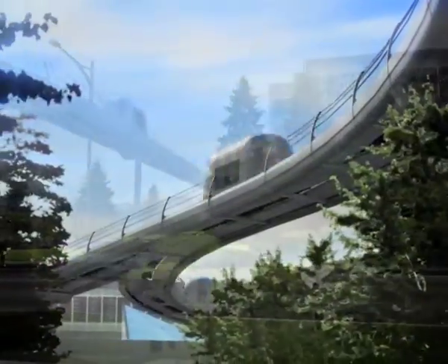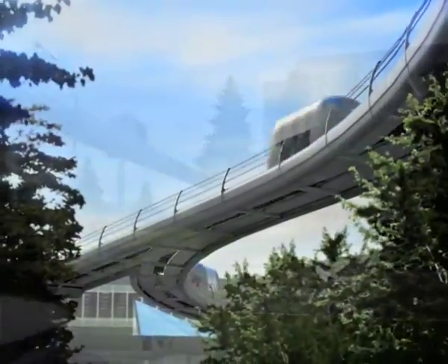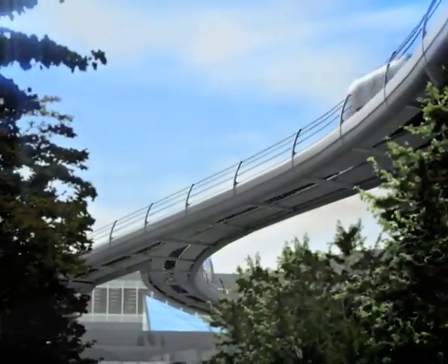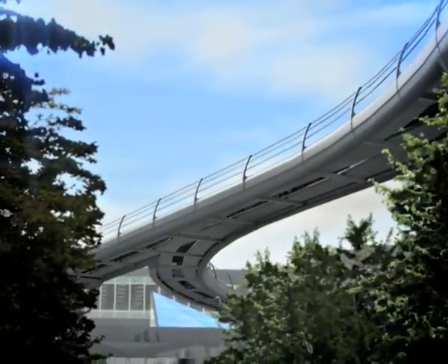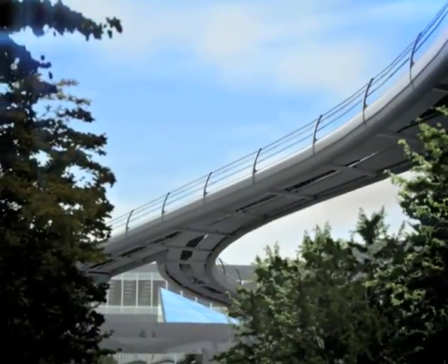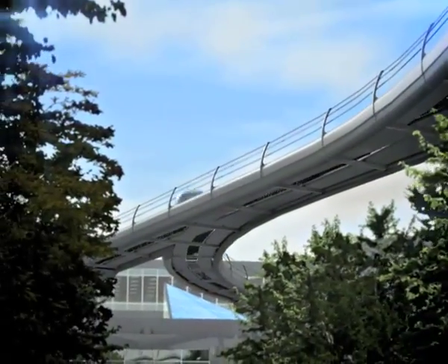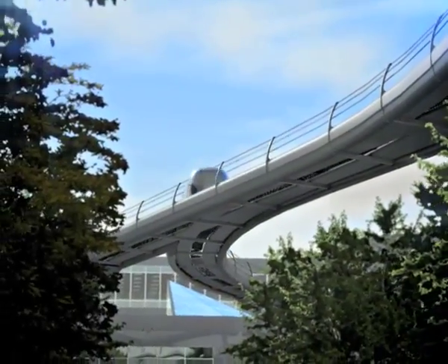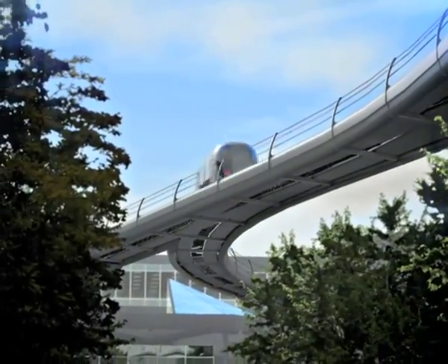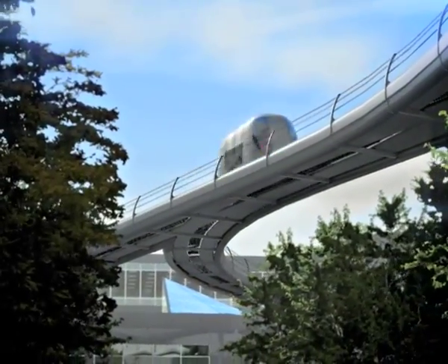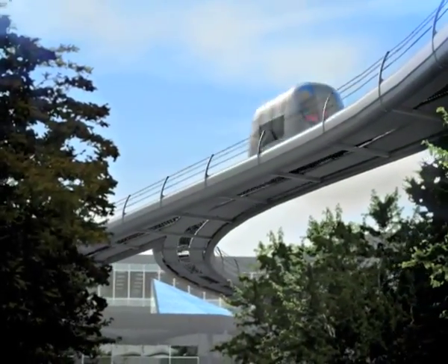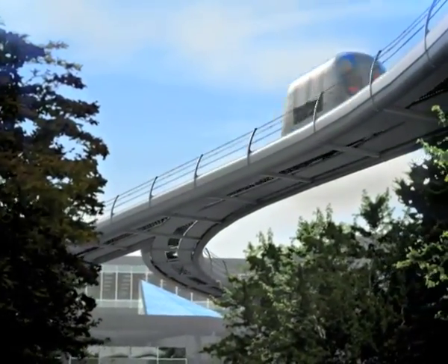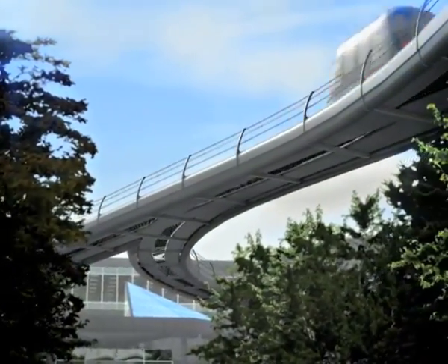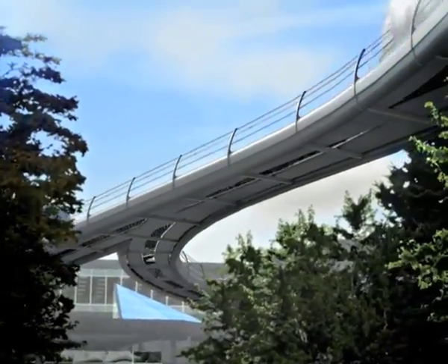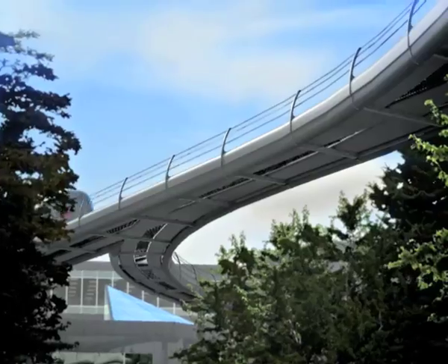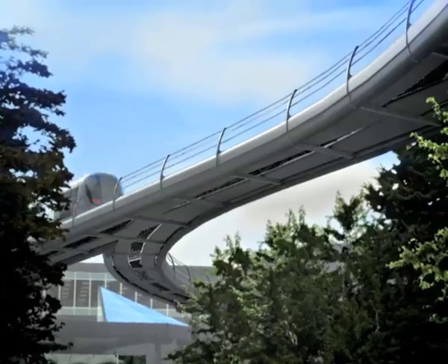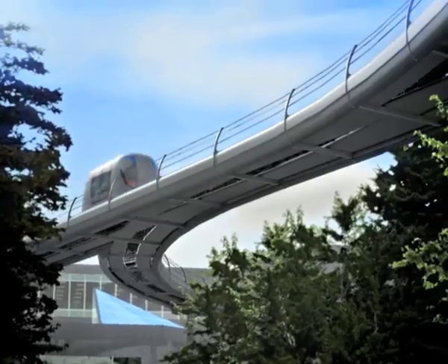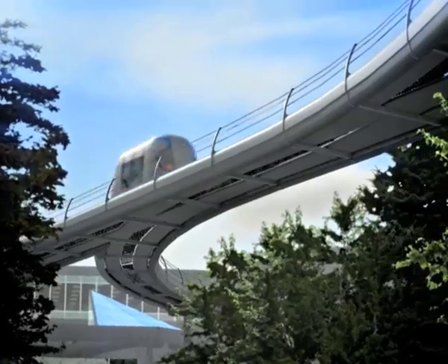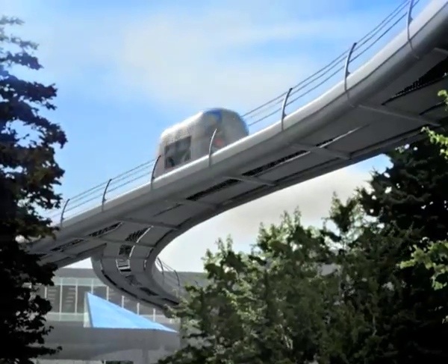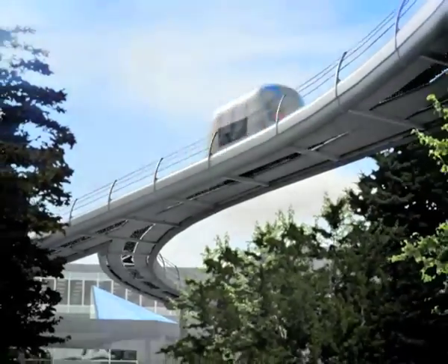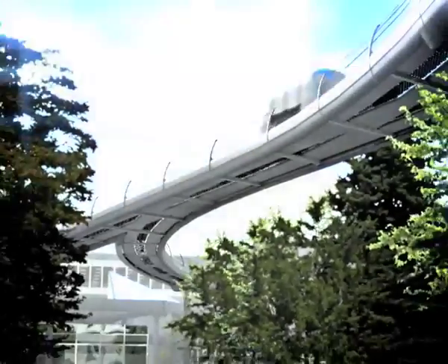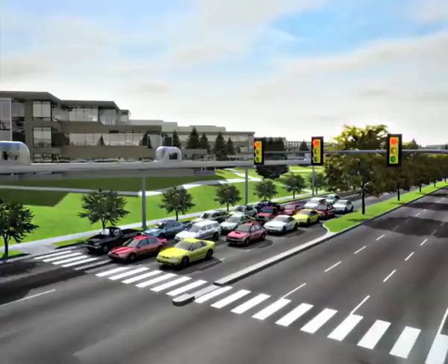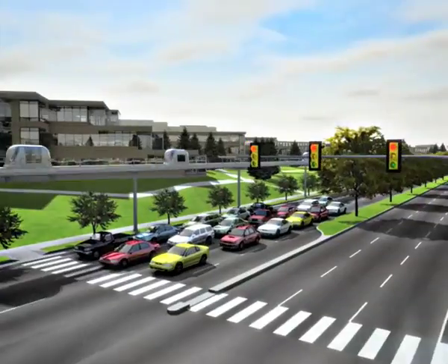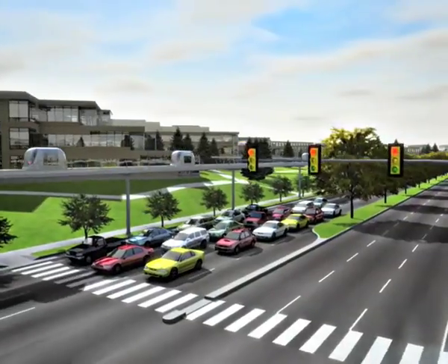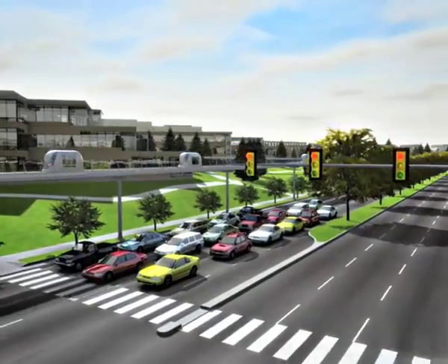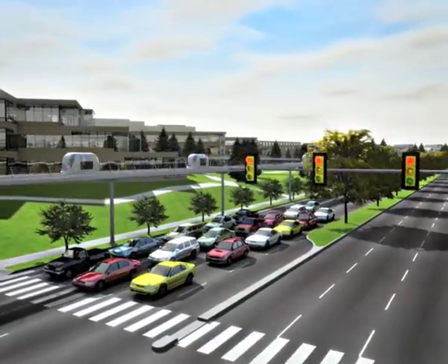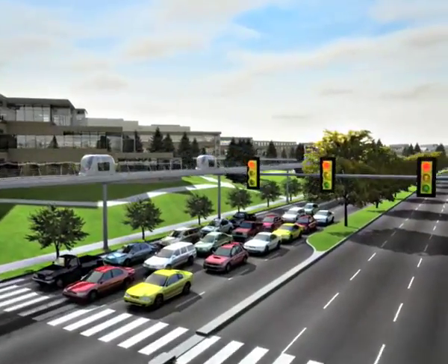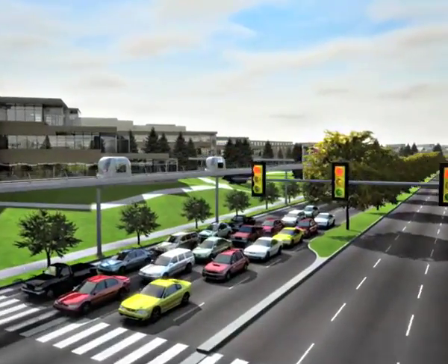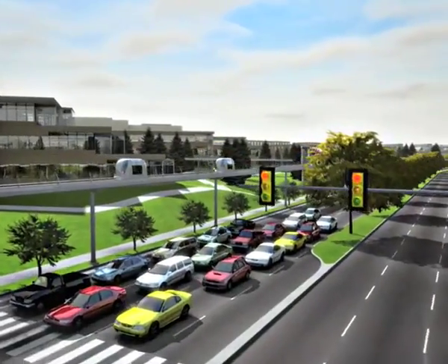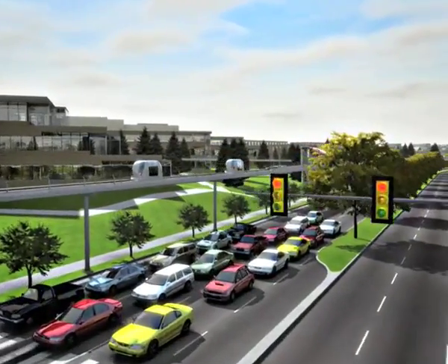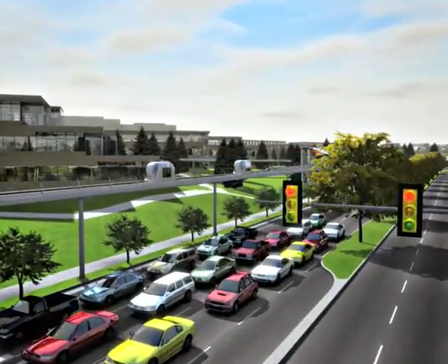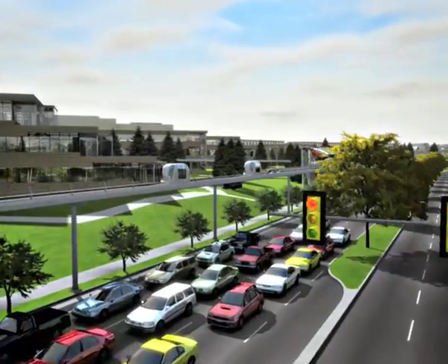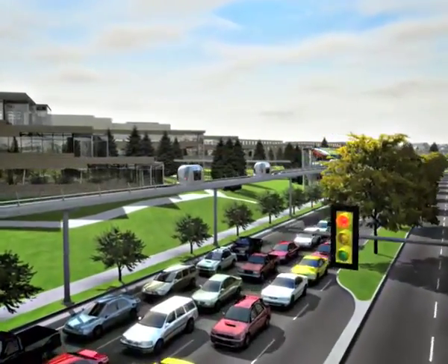Moving smoothly and silently, the battery-powered vehicles are safe and reliable, traveling up to three times faster than a car.